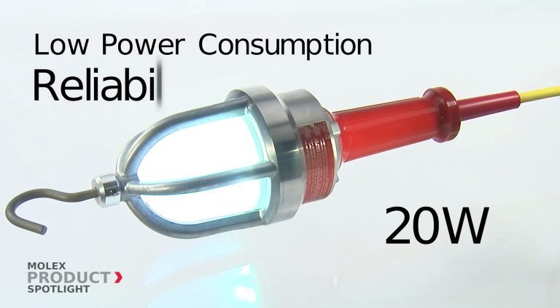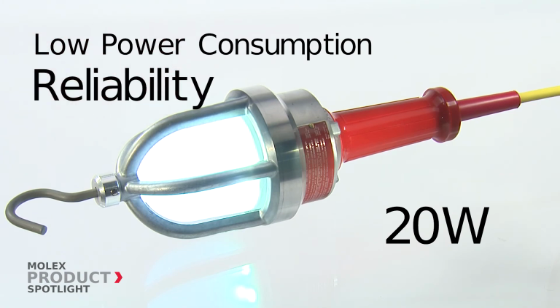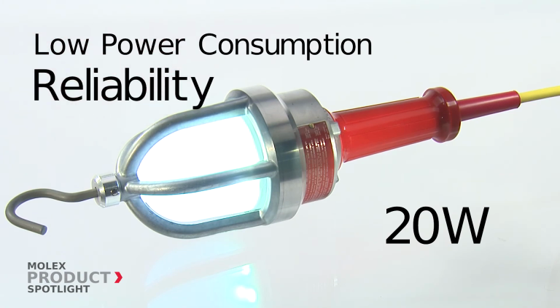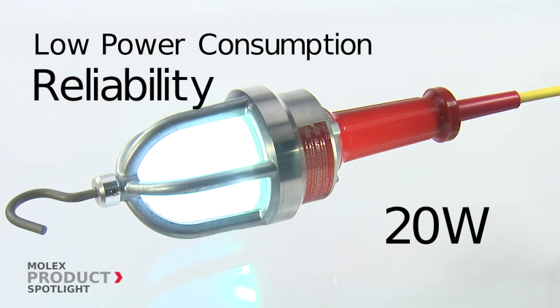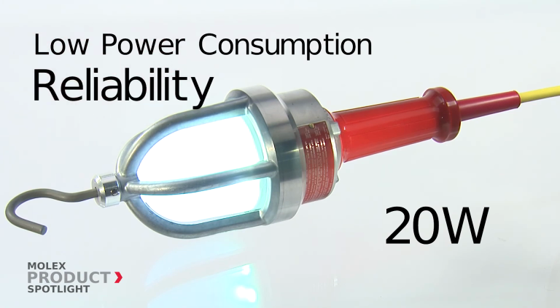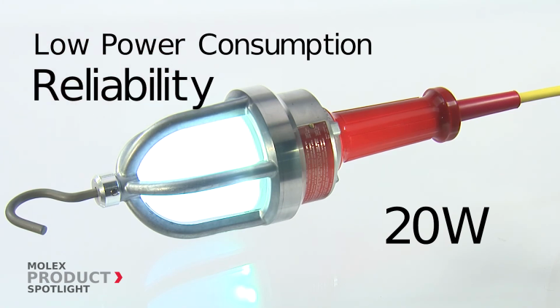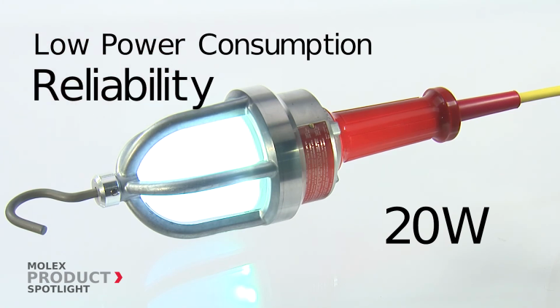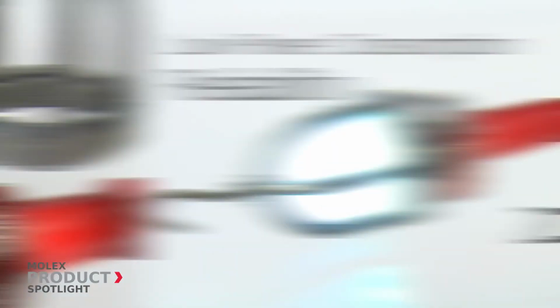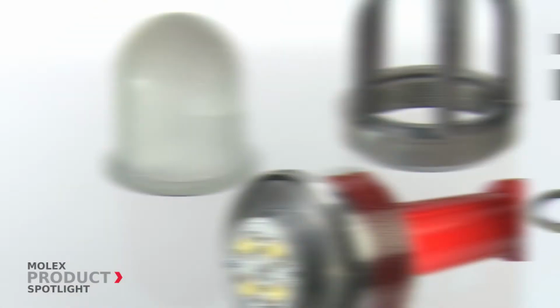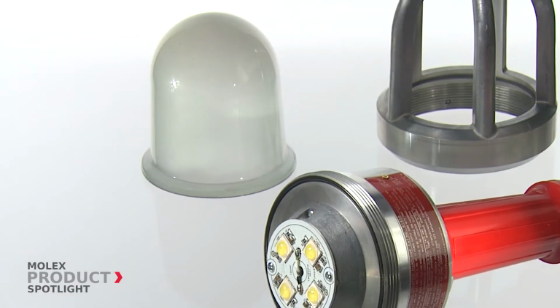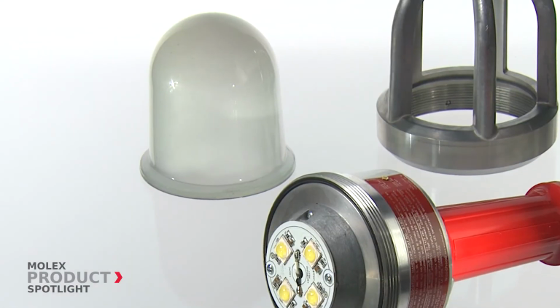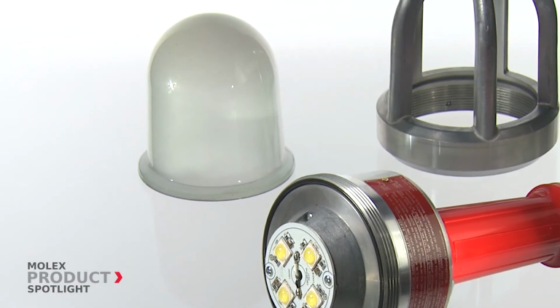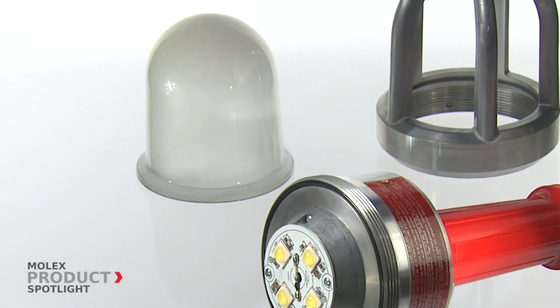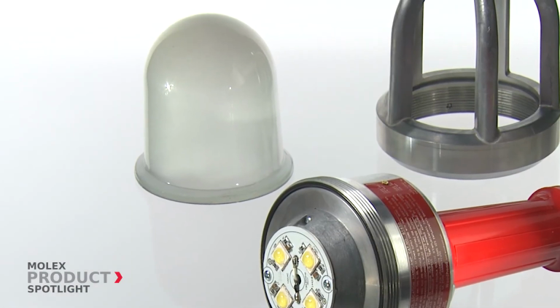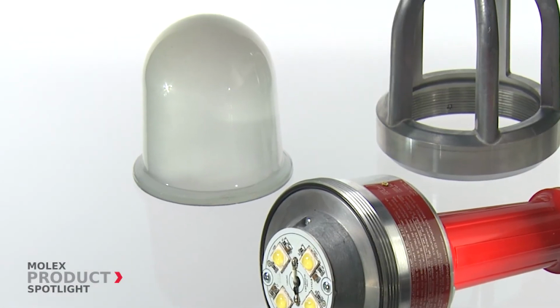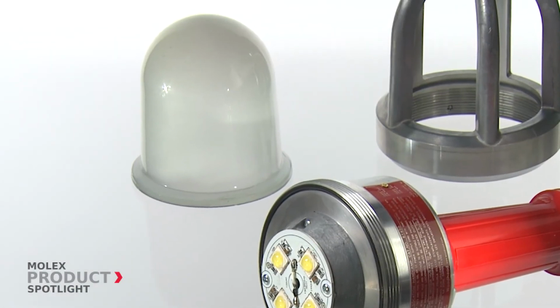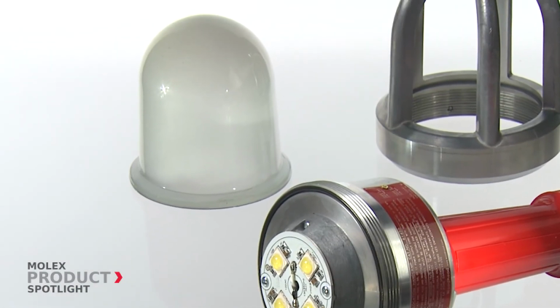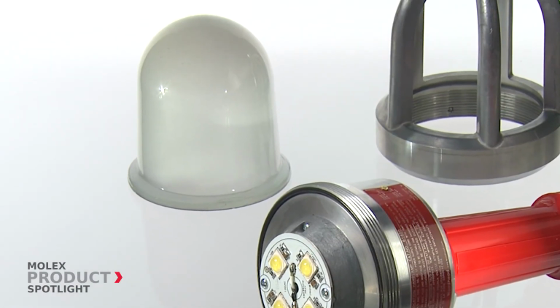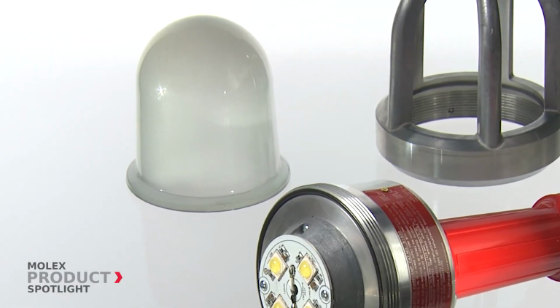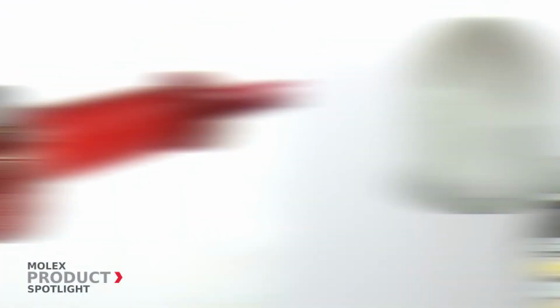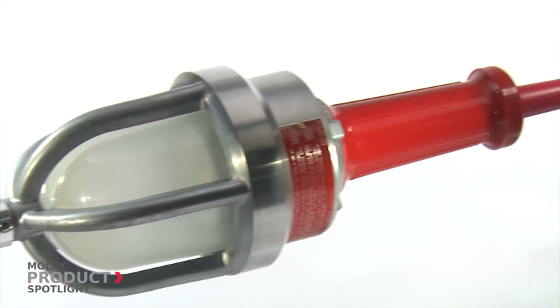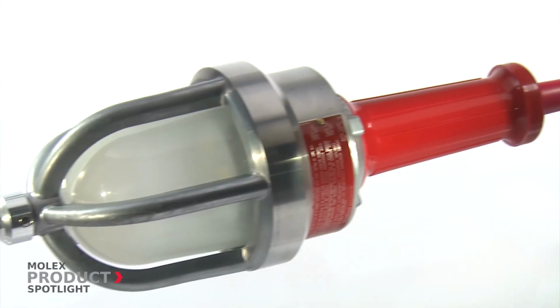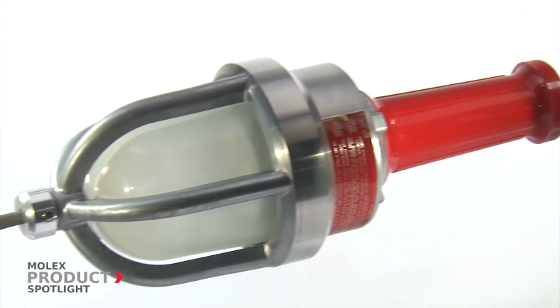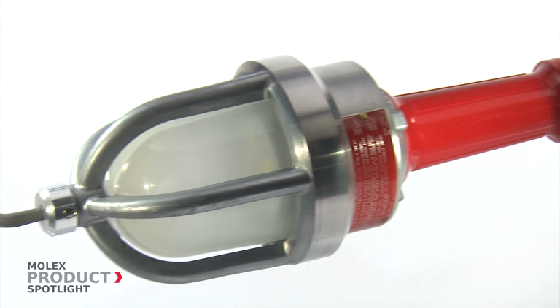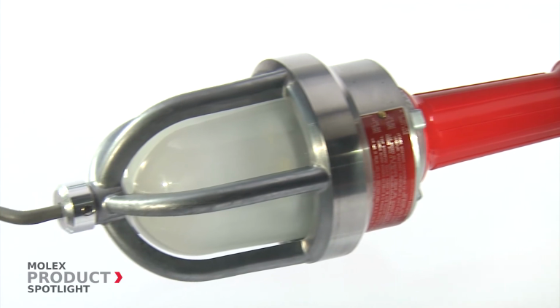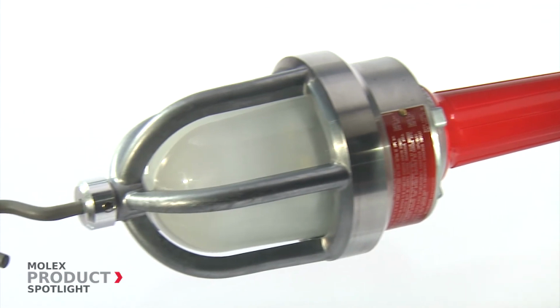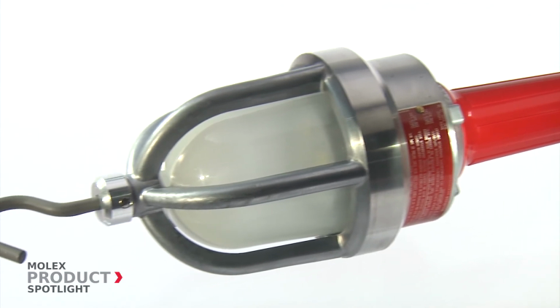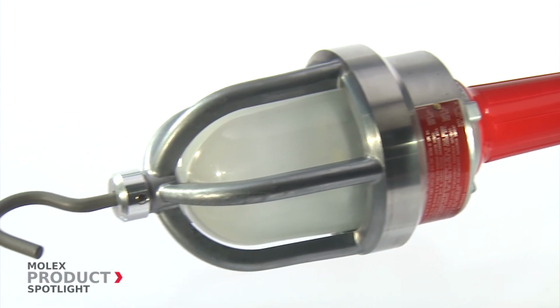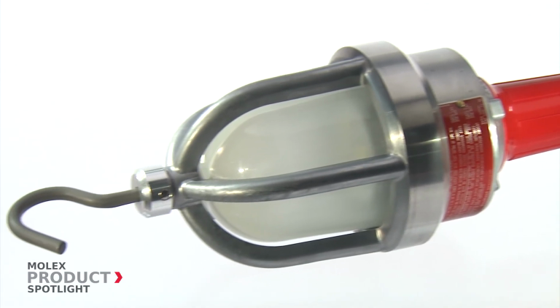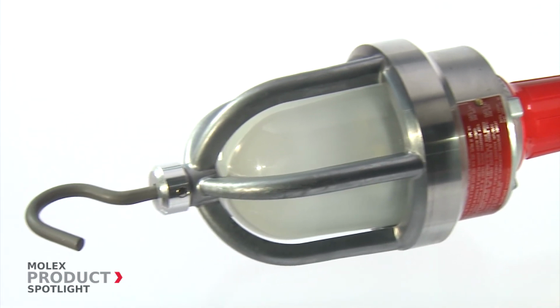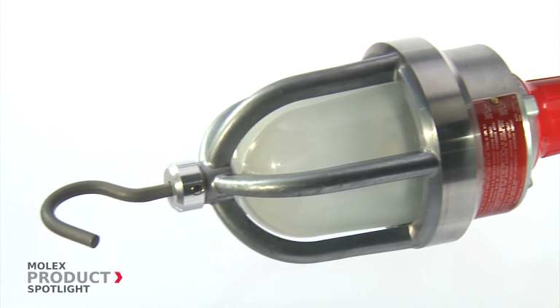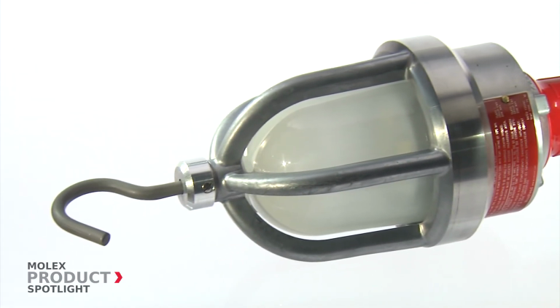Reliability. A frosted, tempered glass globe softens hot spots and diffuses light output.